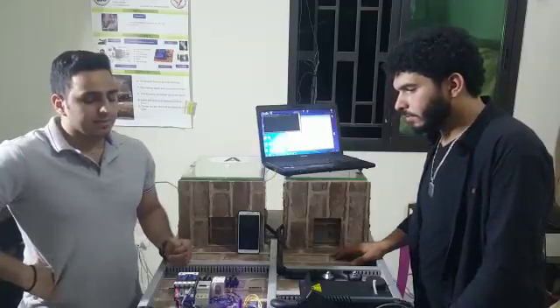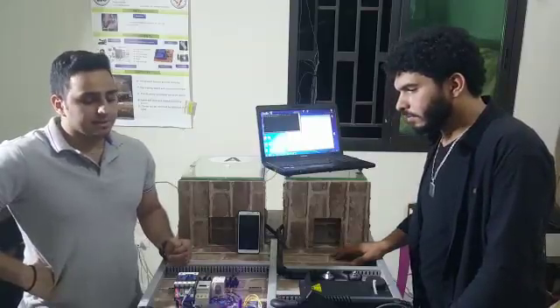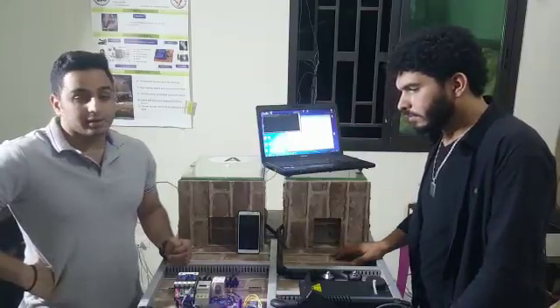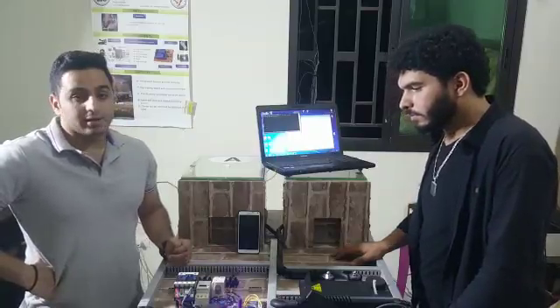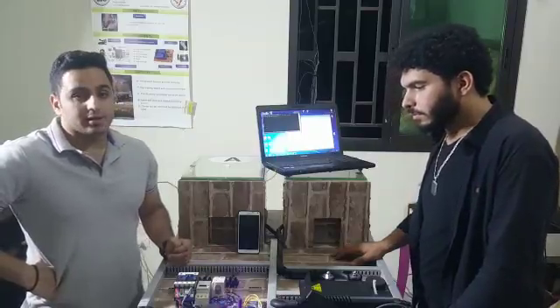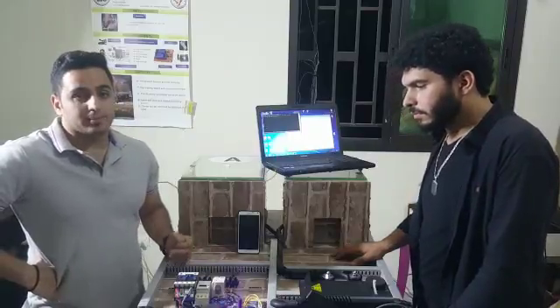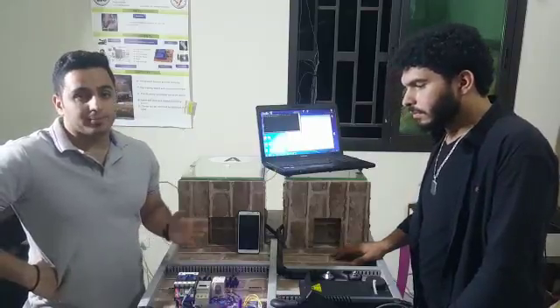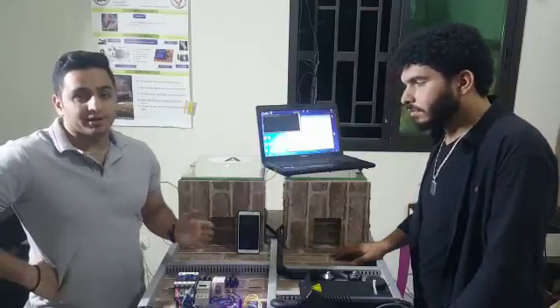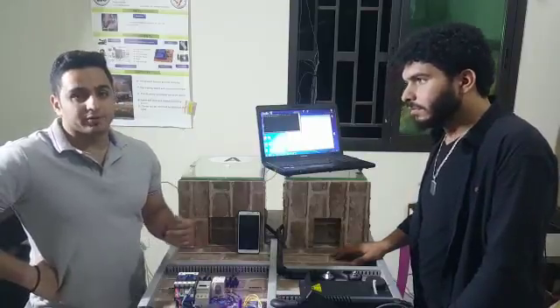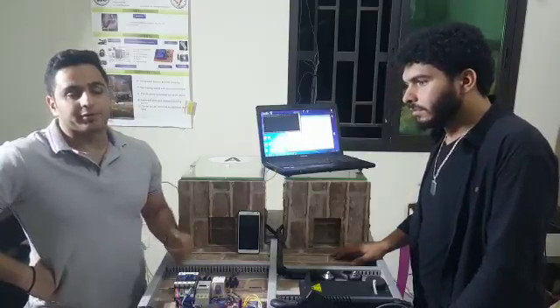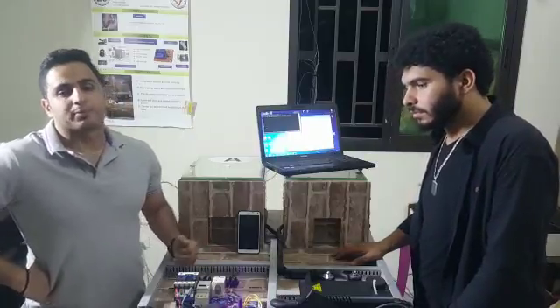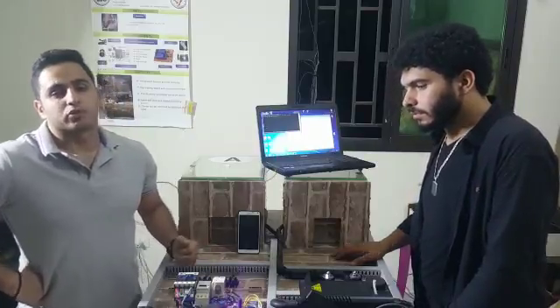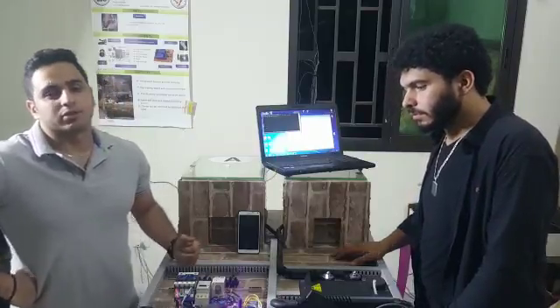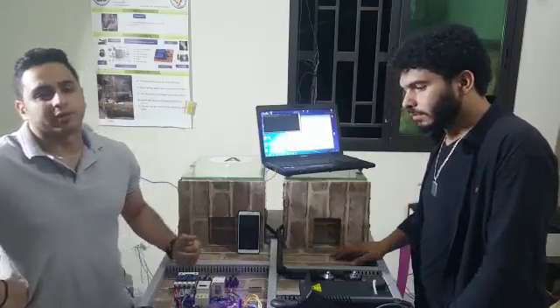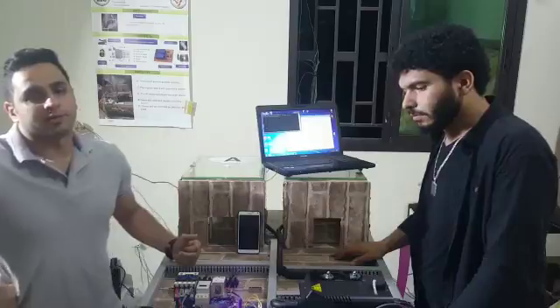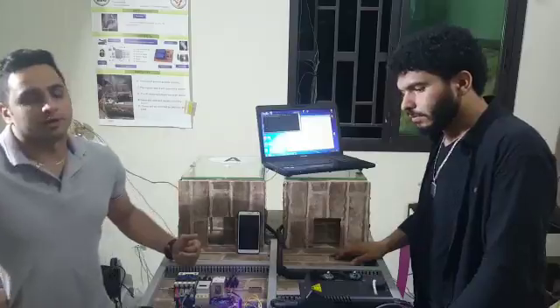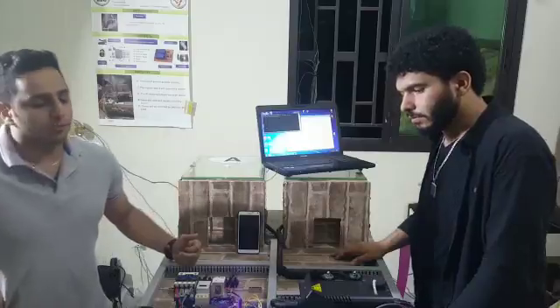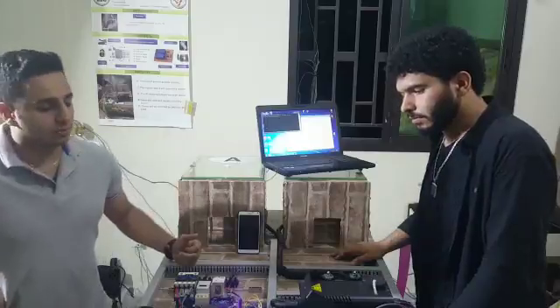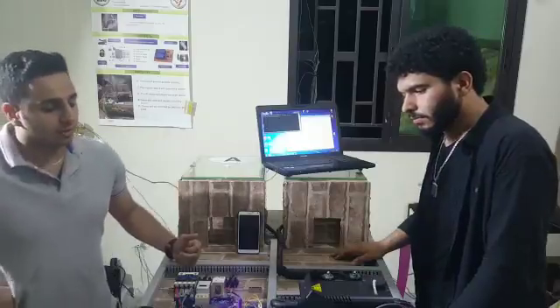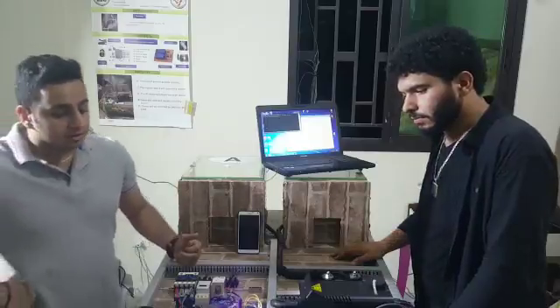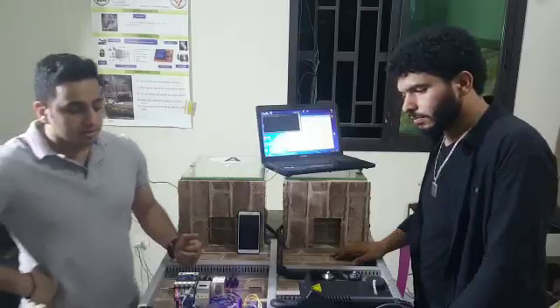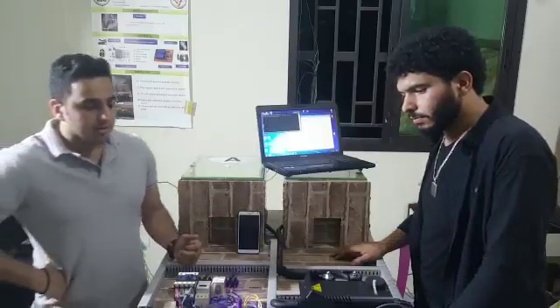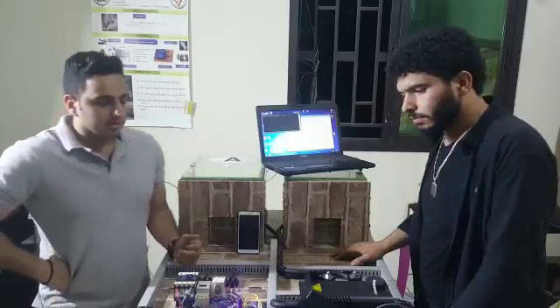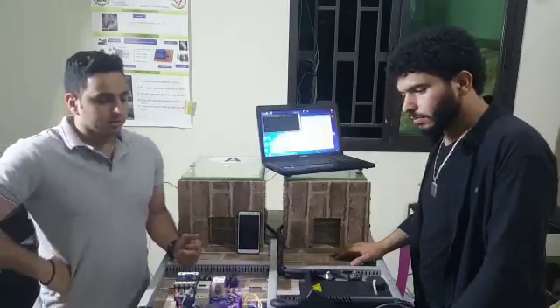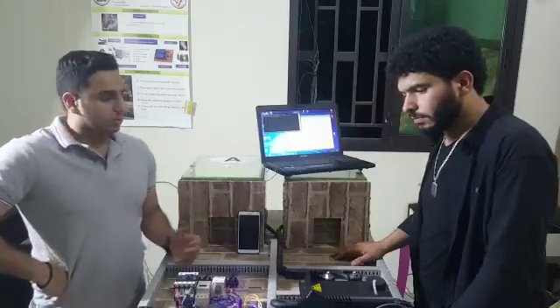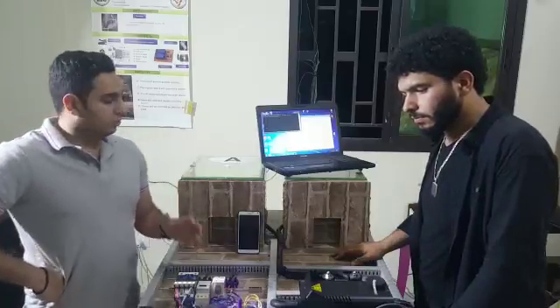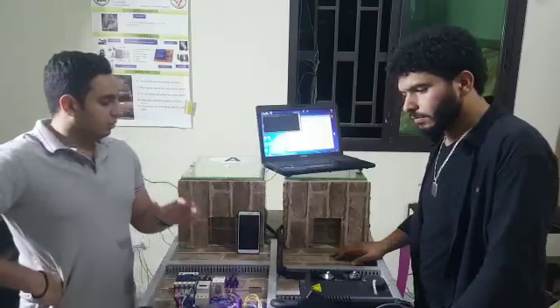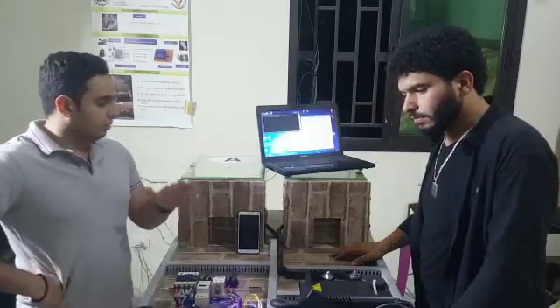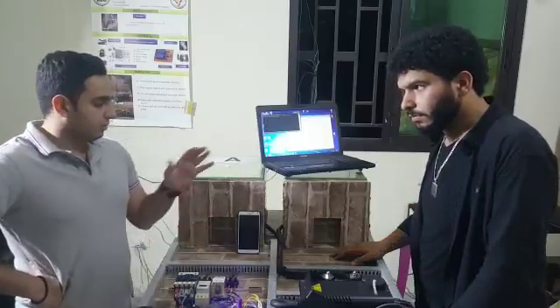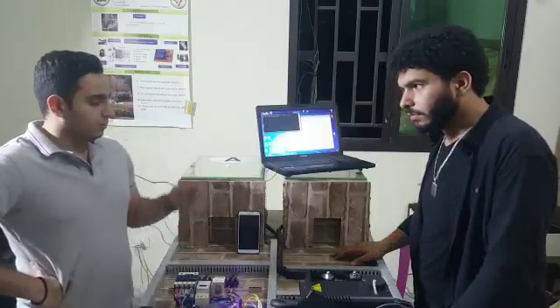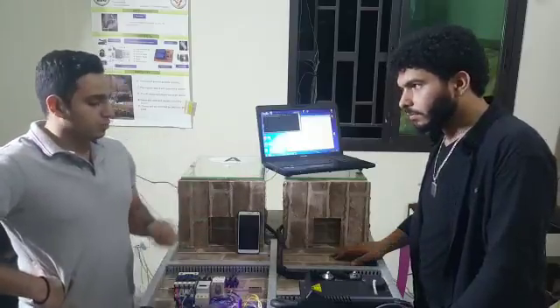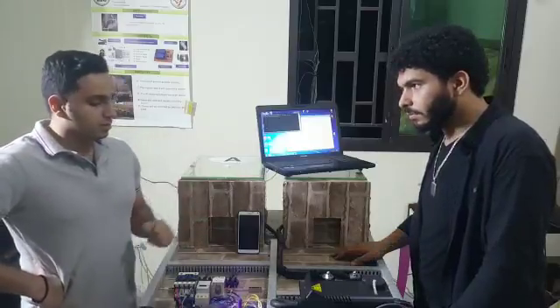The main brain of this project is the Arduino kit, which will control all of the project.